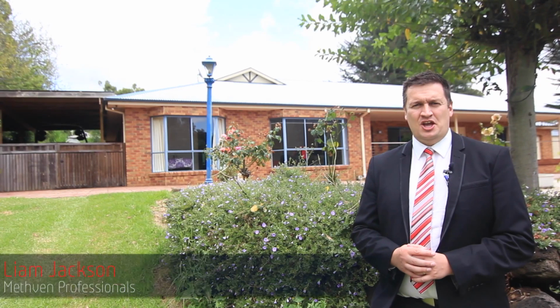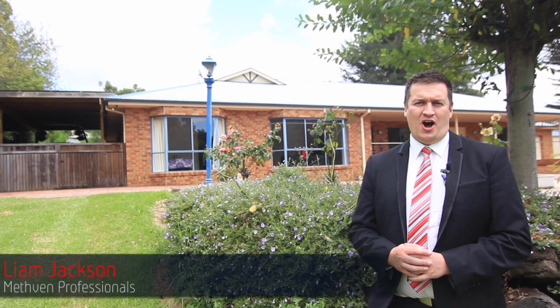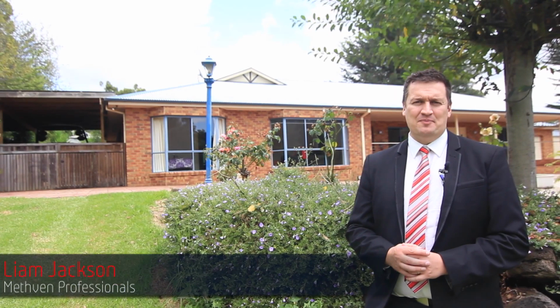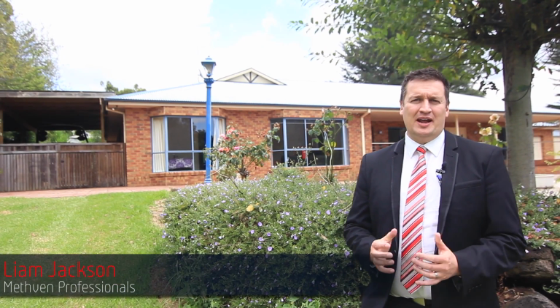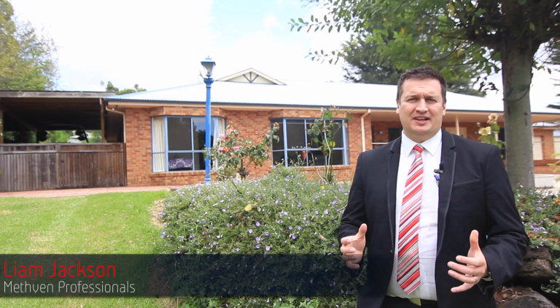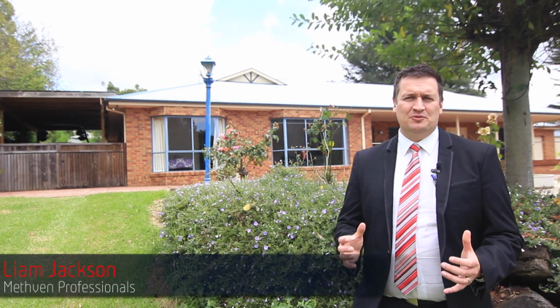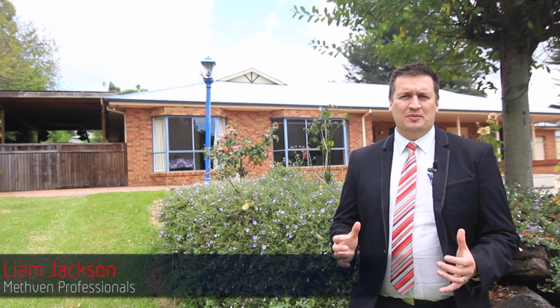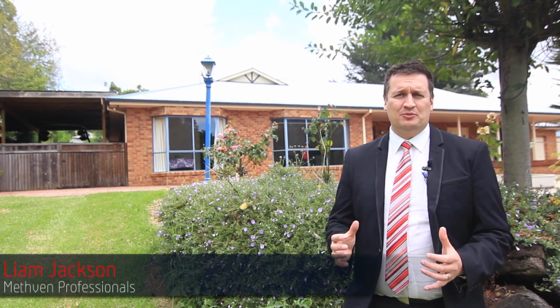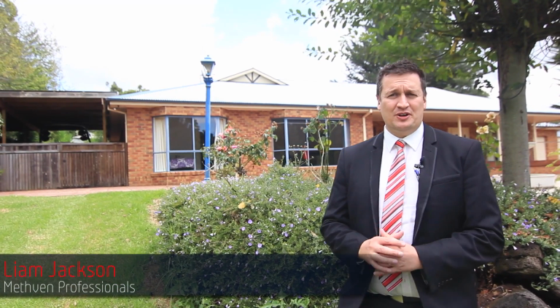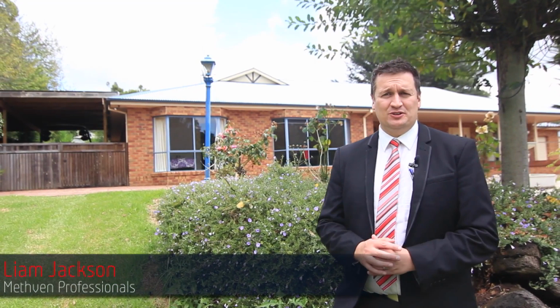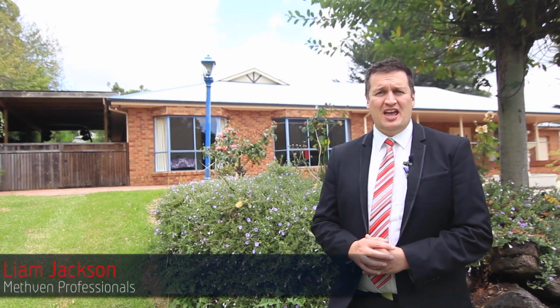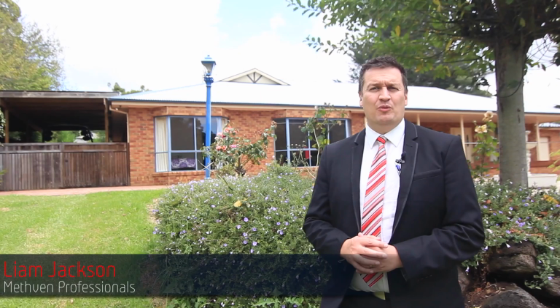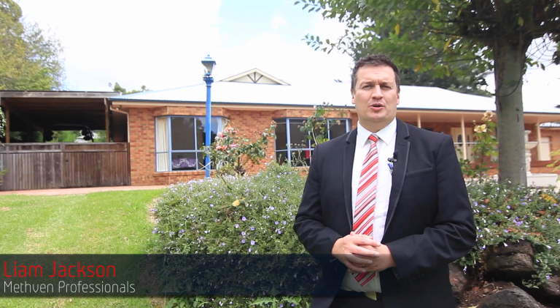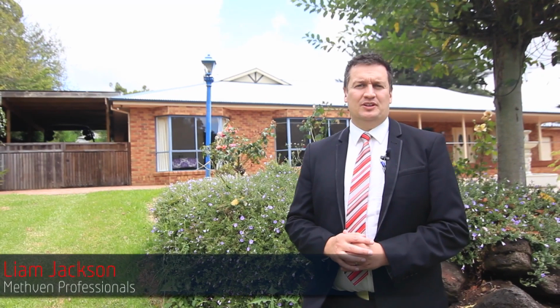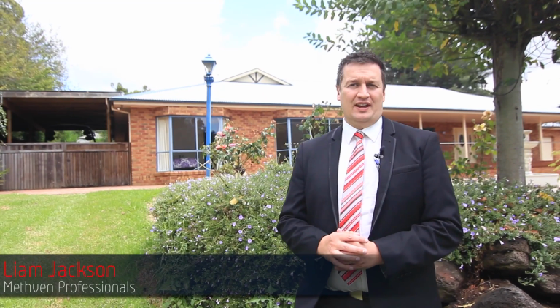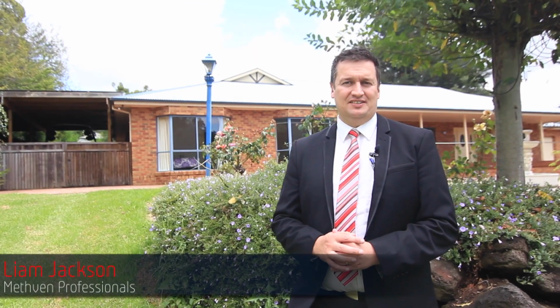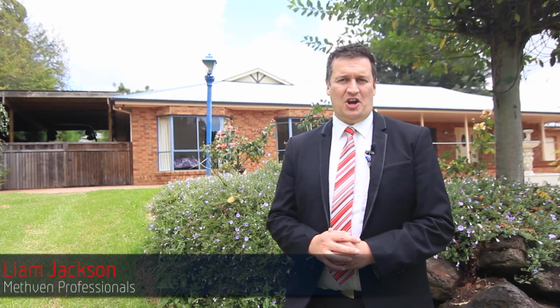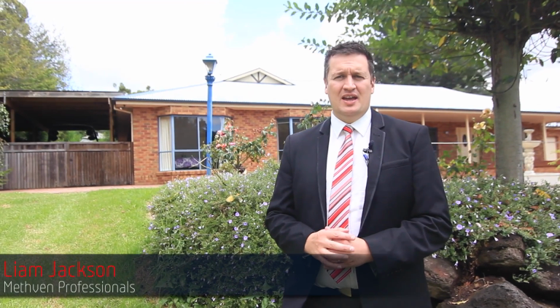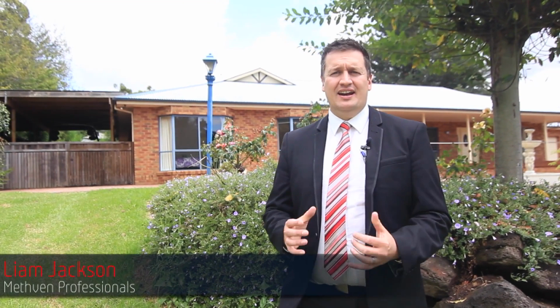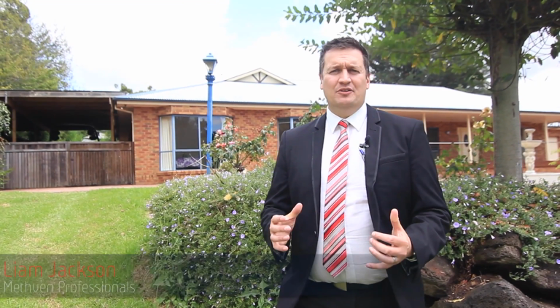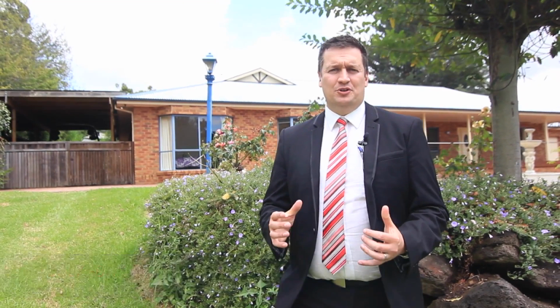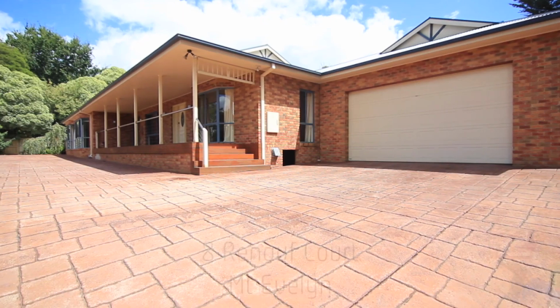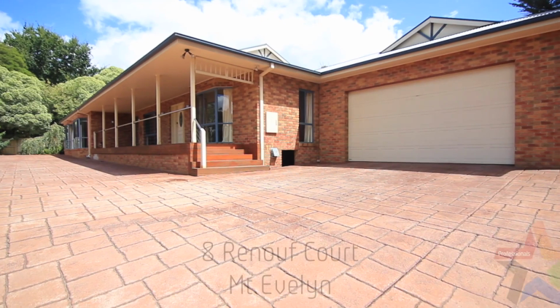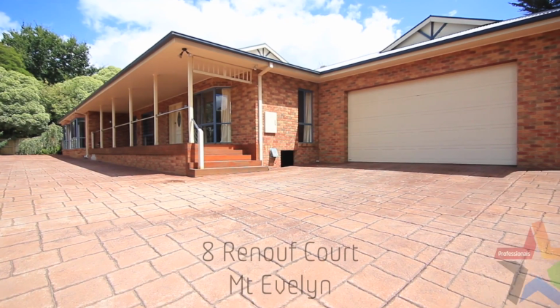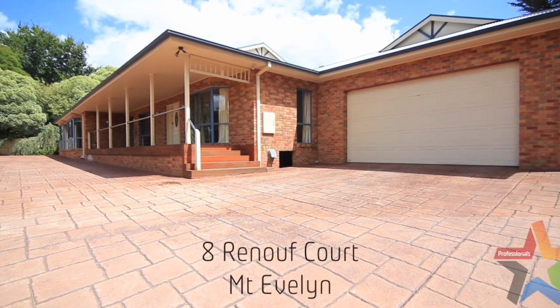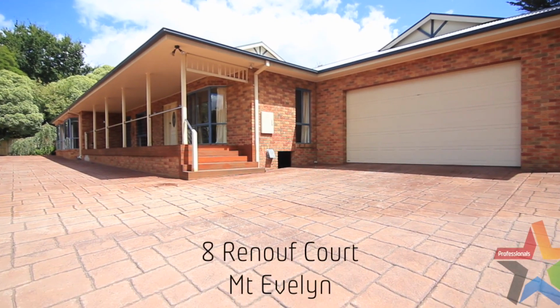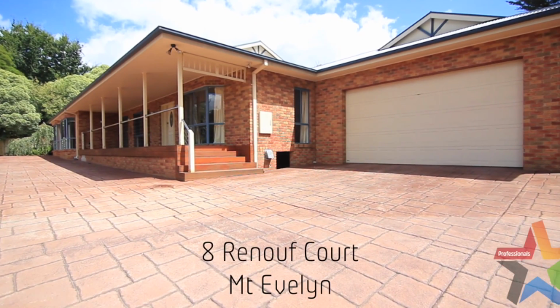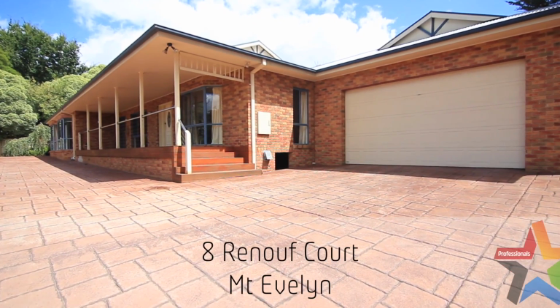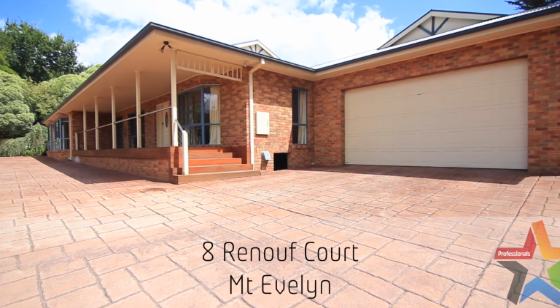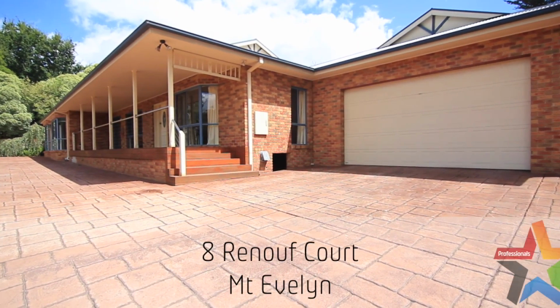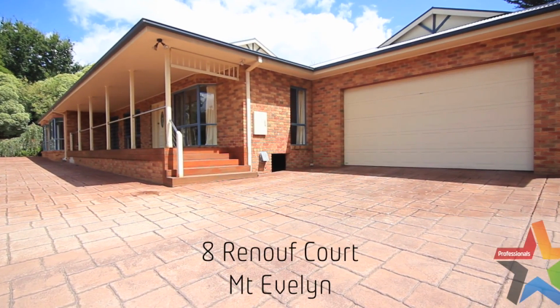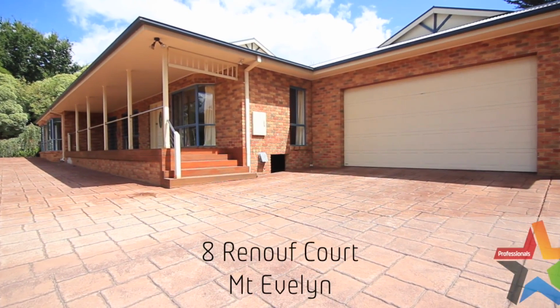Hi, my name's Liam from Methvin Professionals and welcome to this fantastic home at 8 Renouf Court, Mount Evelyn. Come with me and let's have a look.